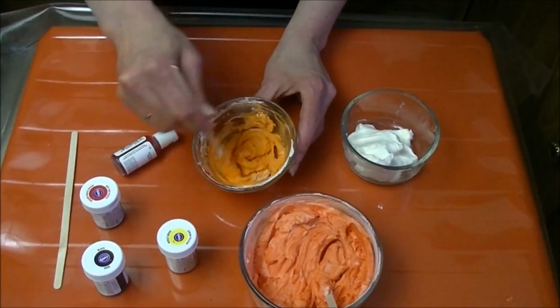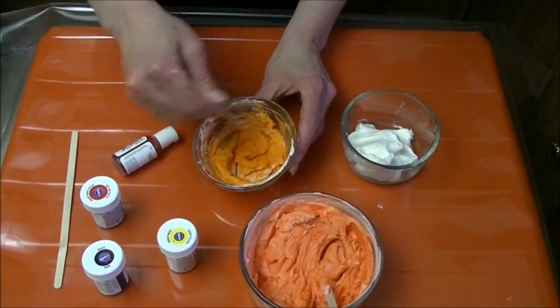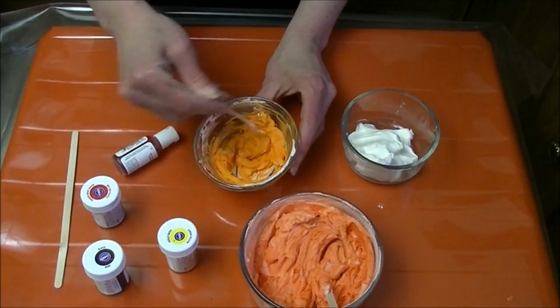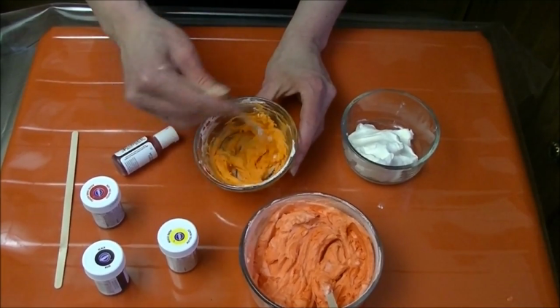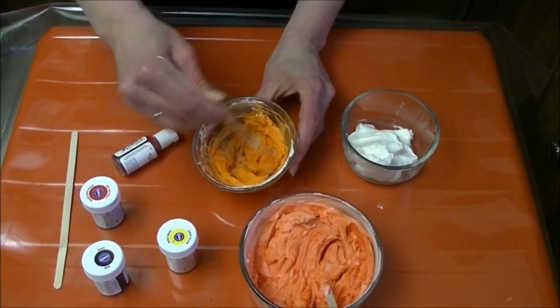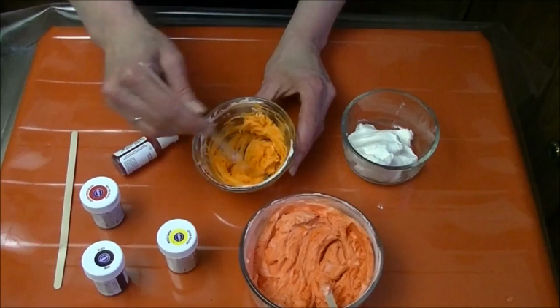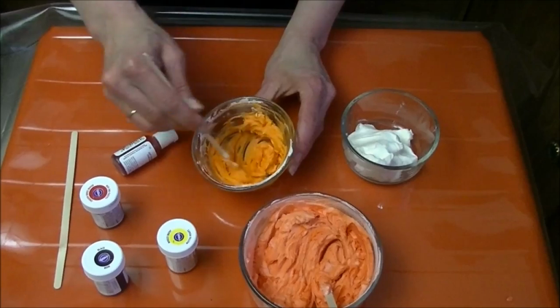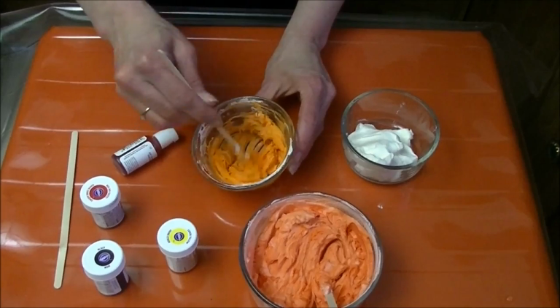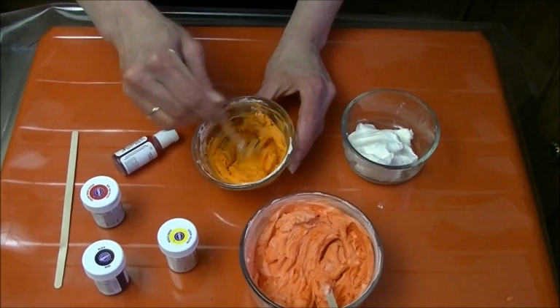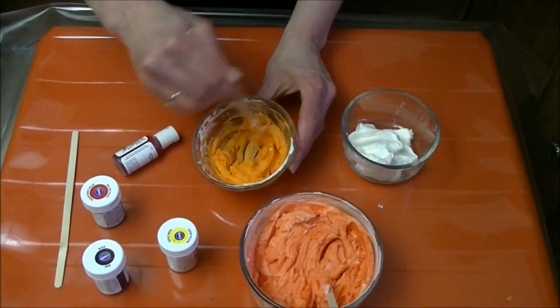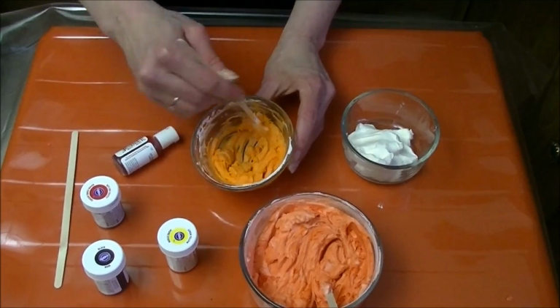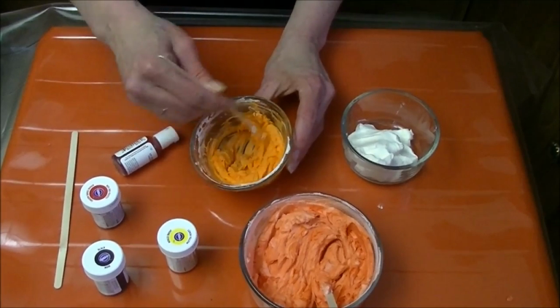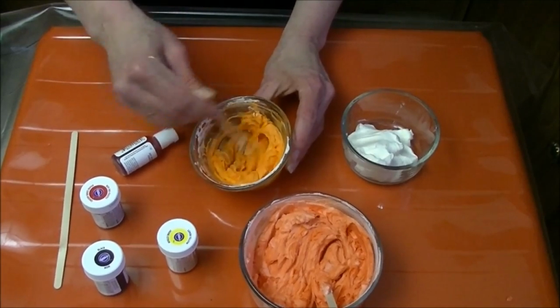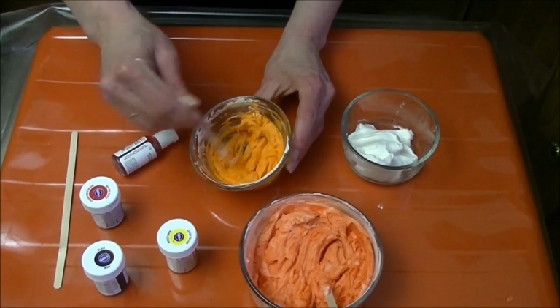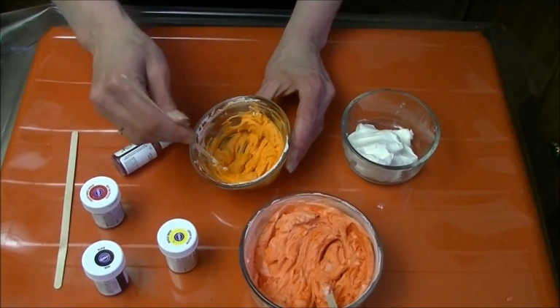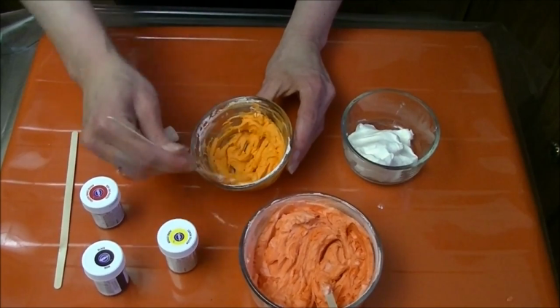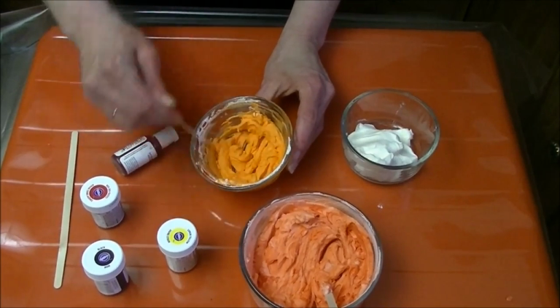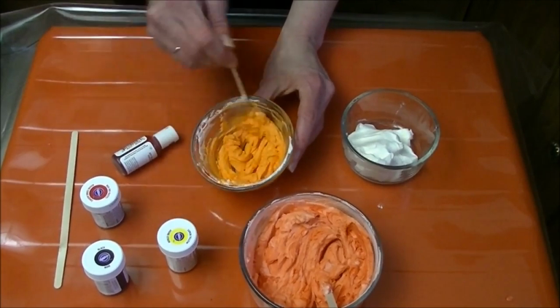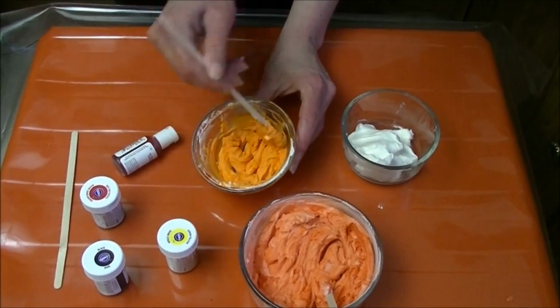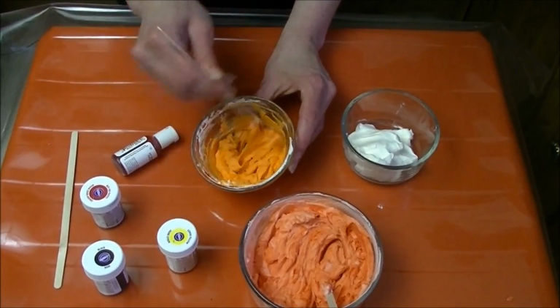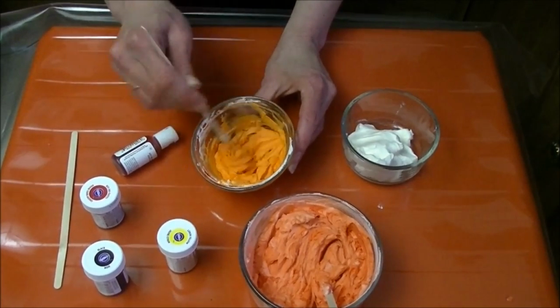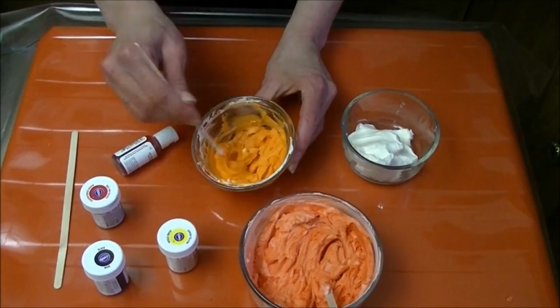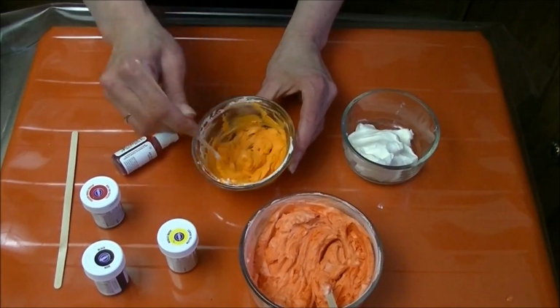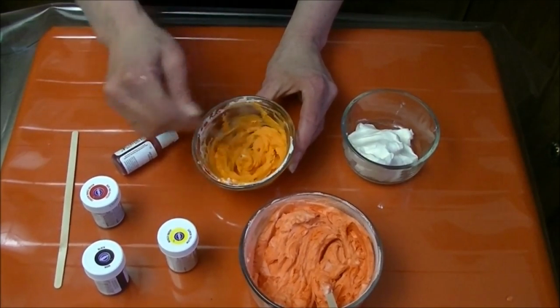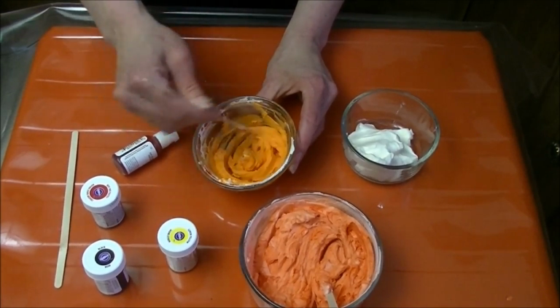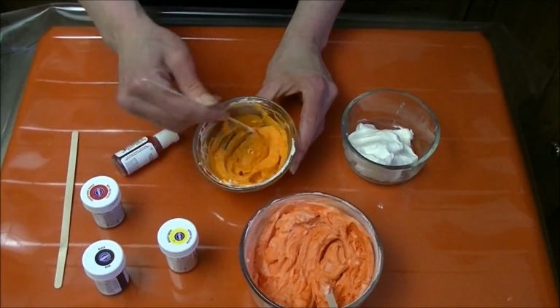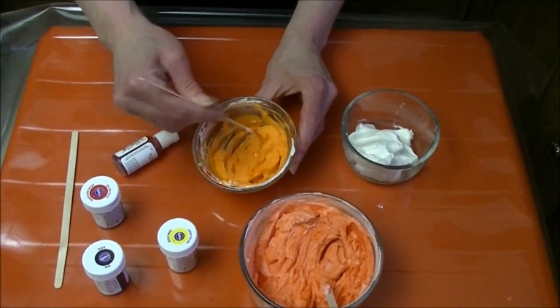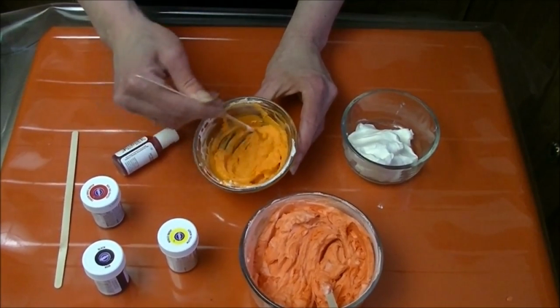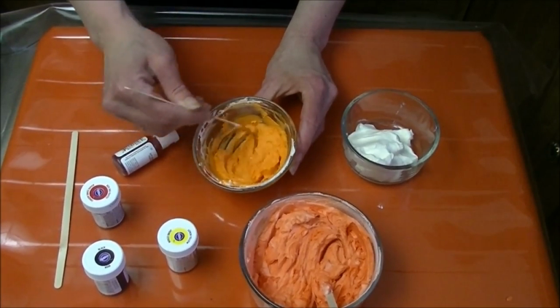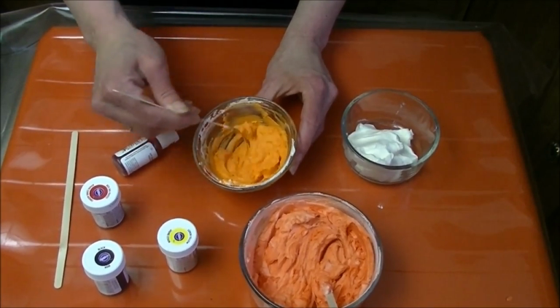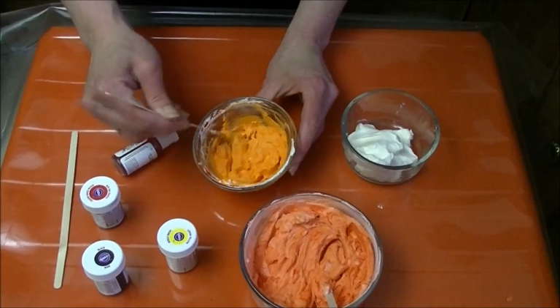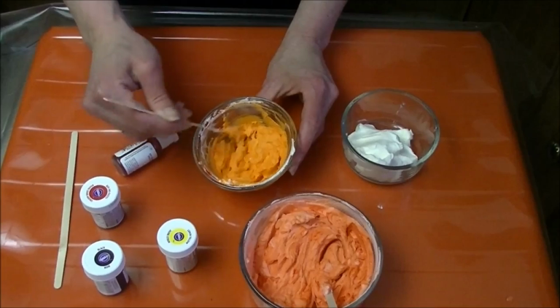That's a very vibrant orange. I don't need a whole lot — I'm just doing little accents with this, so I only need a little bit.